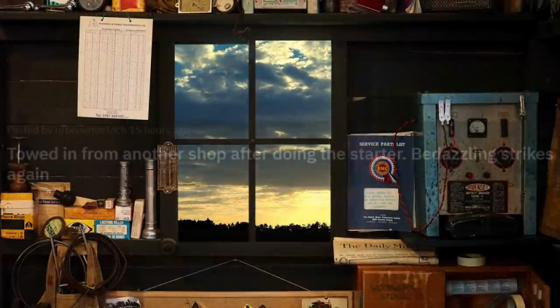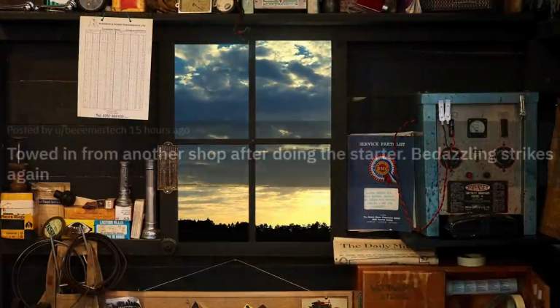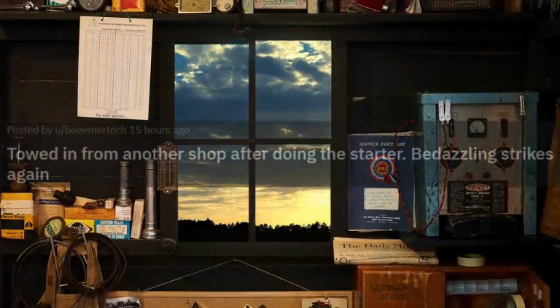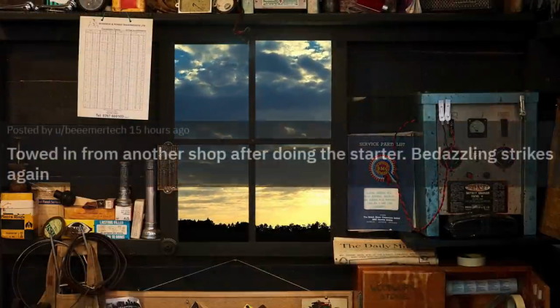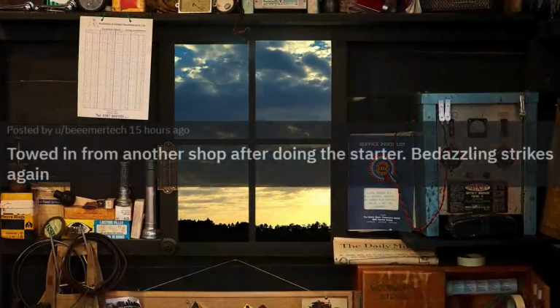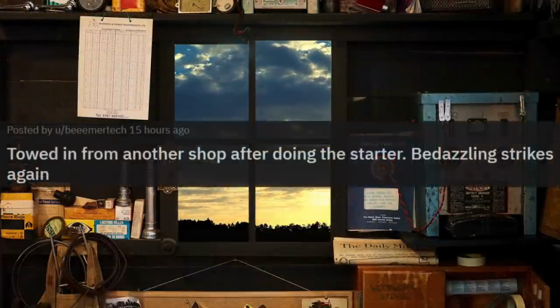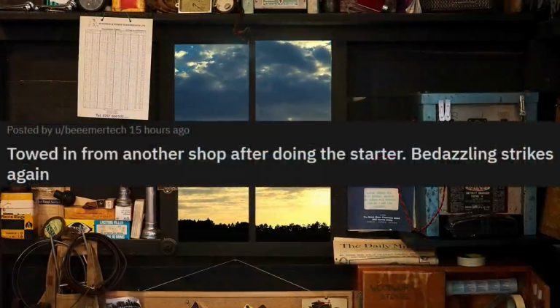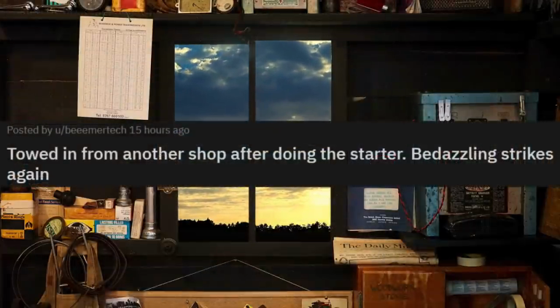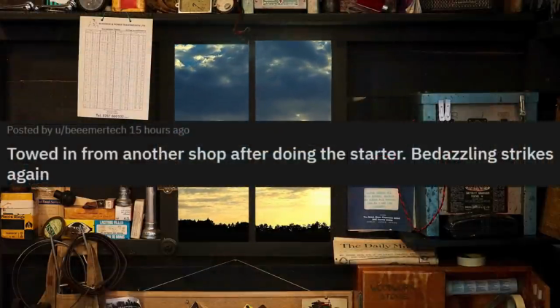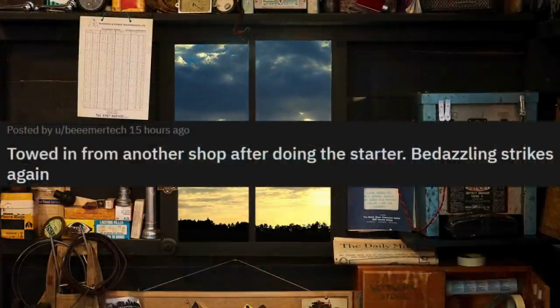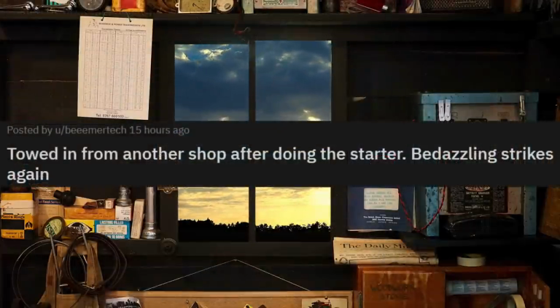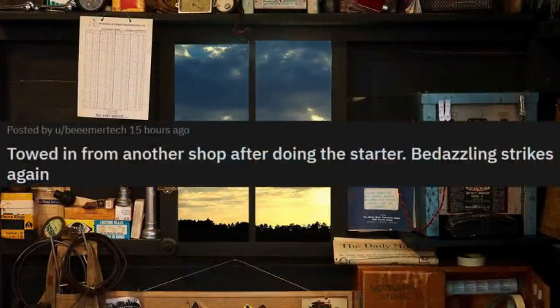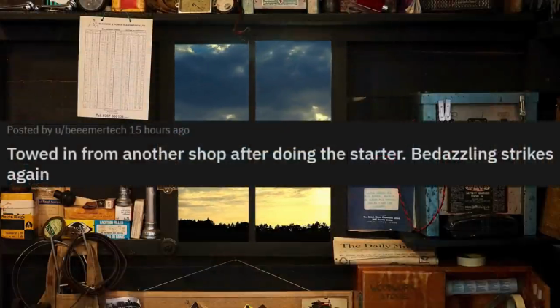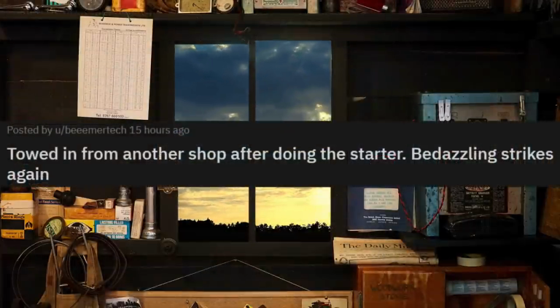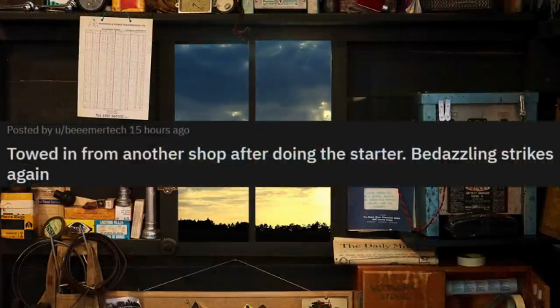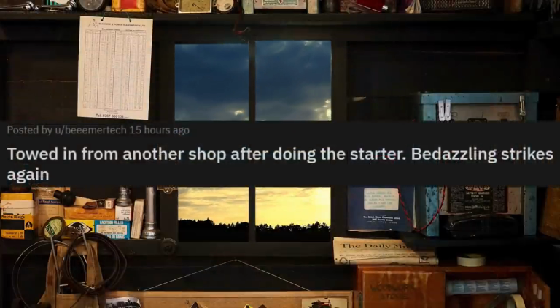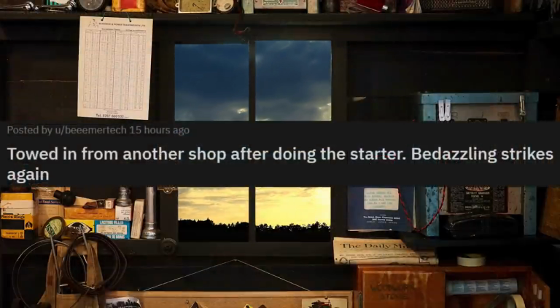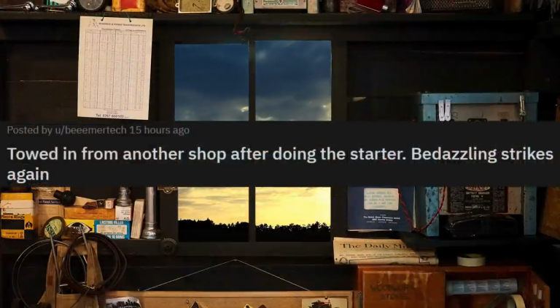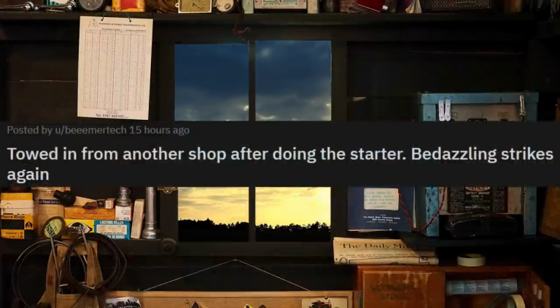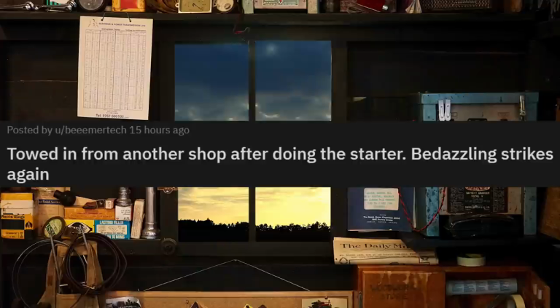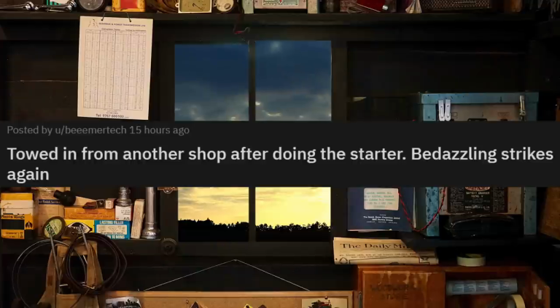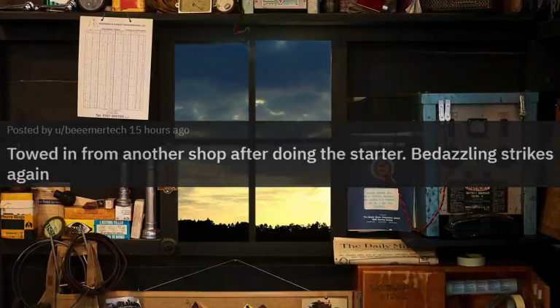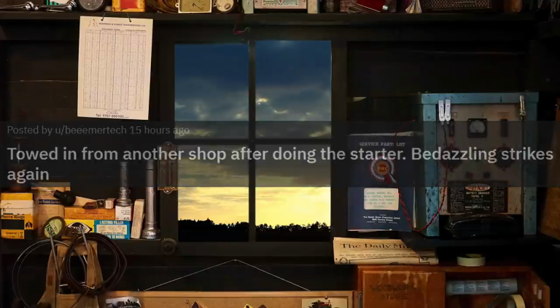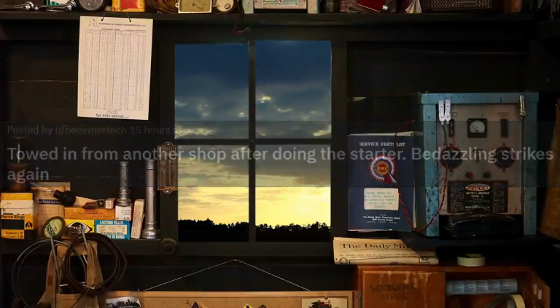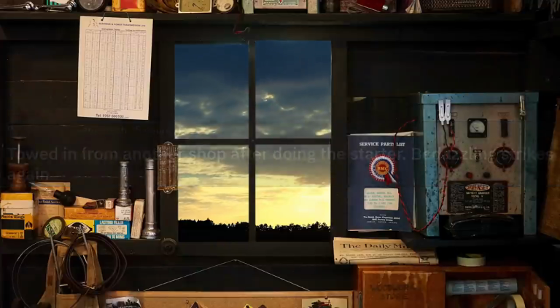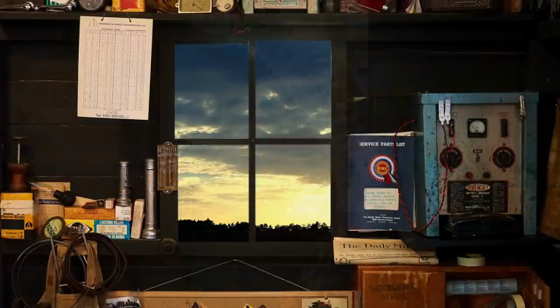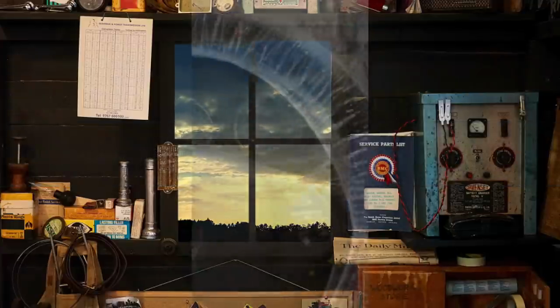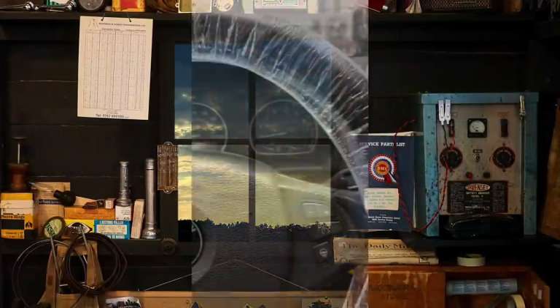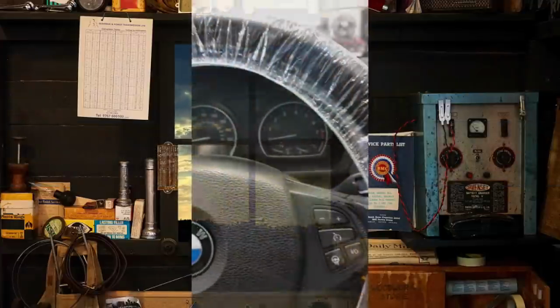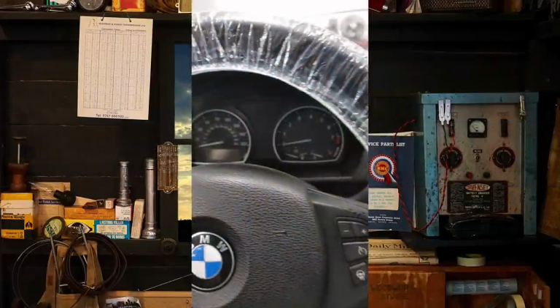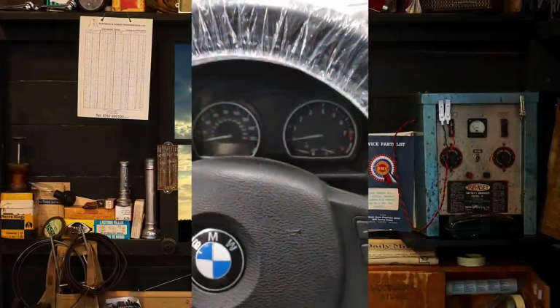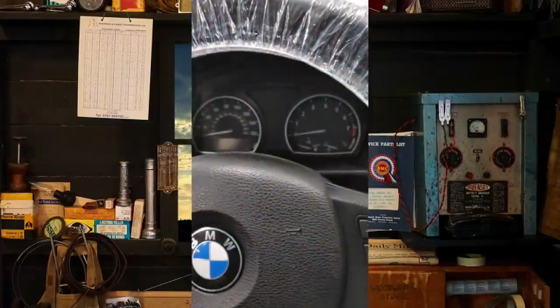This one is going to make you facepalm or shake your head. No crank, no start.